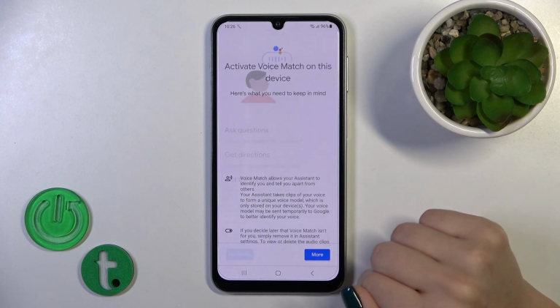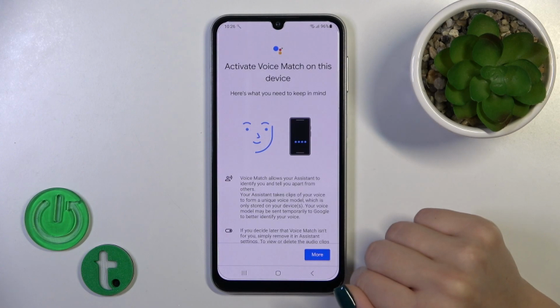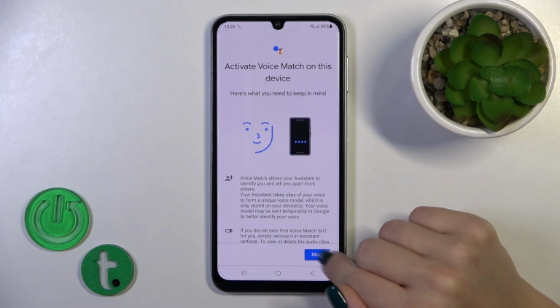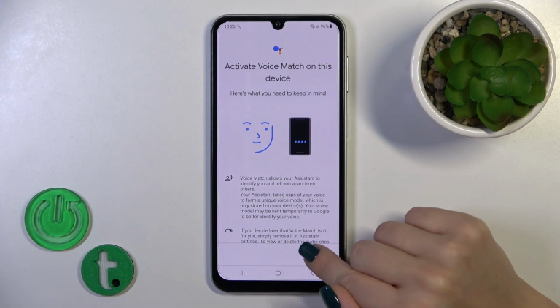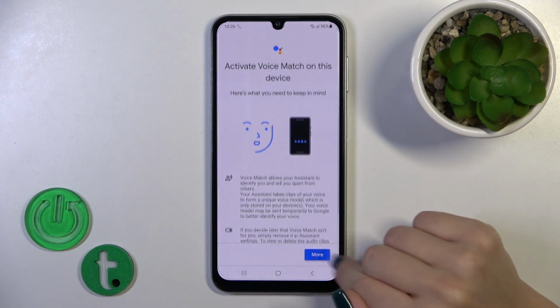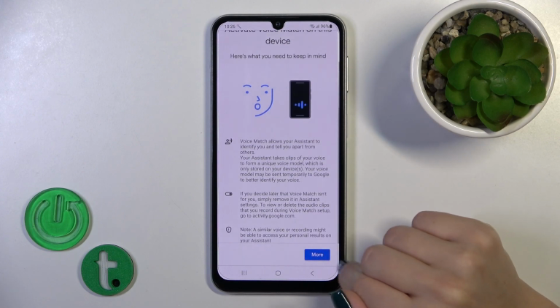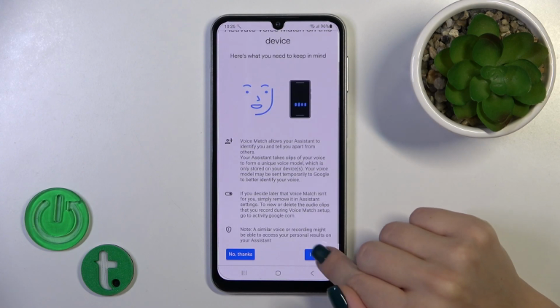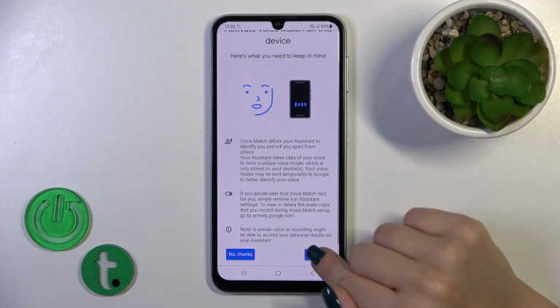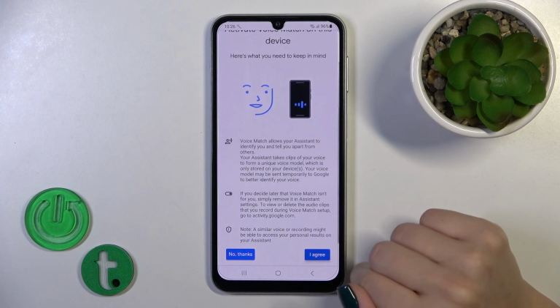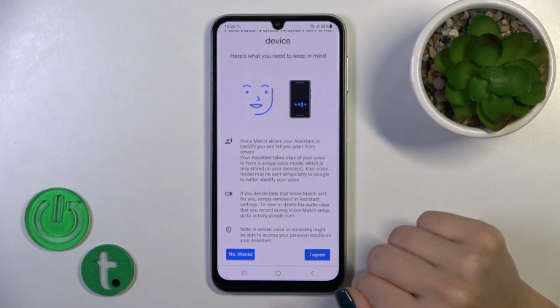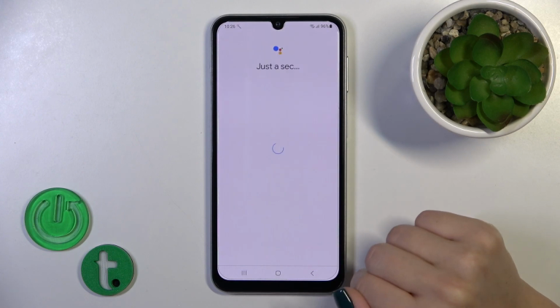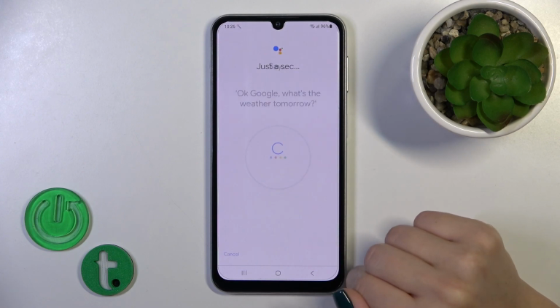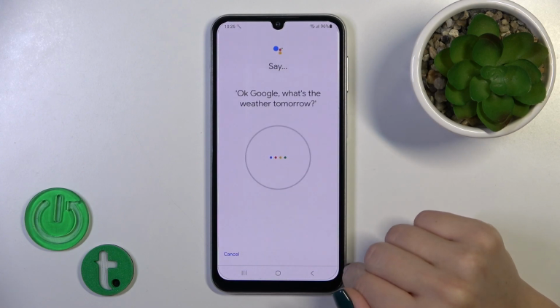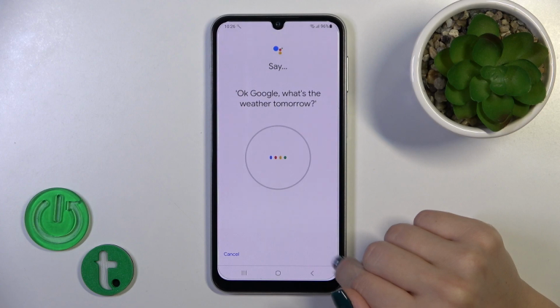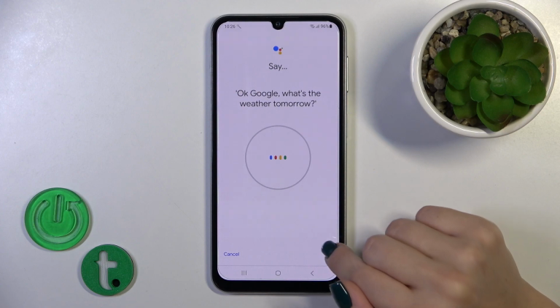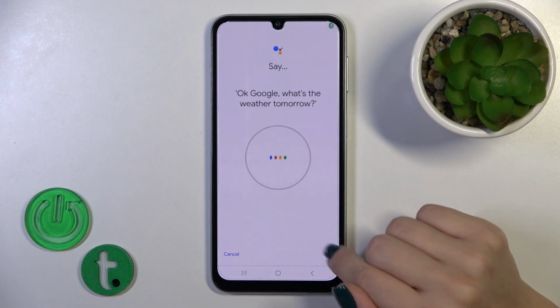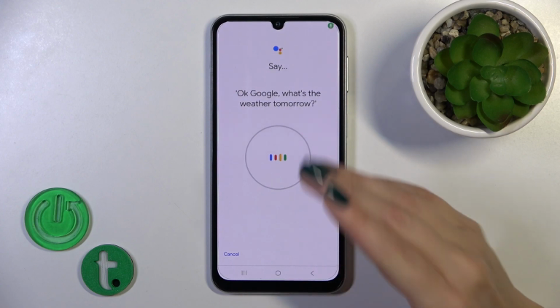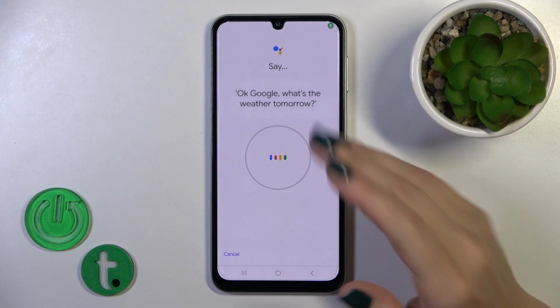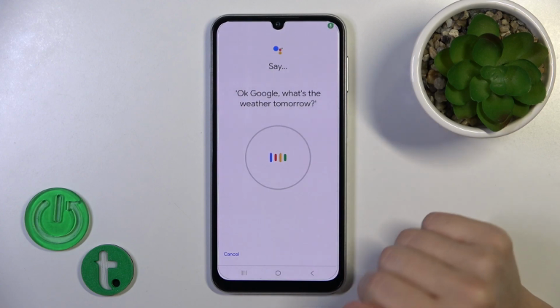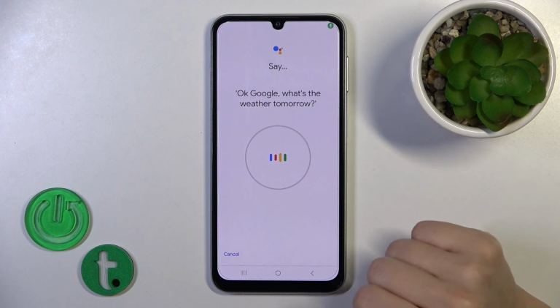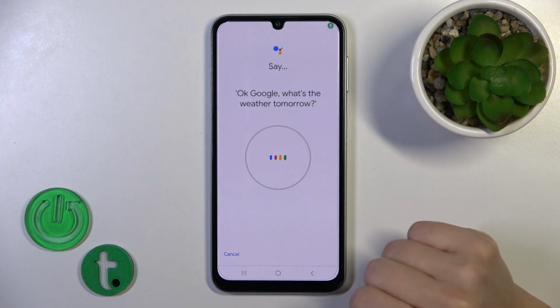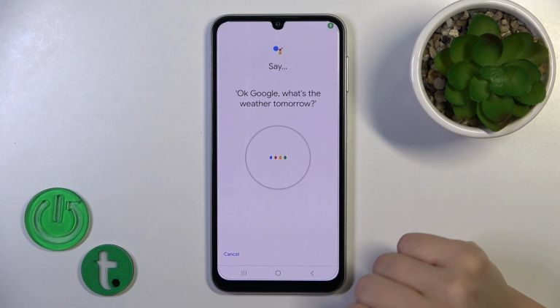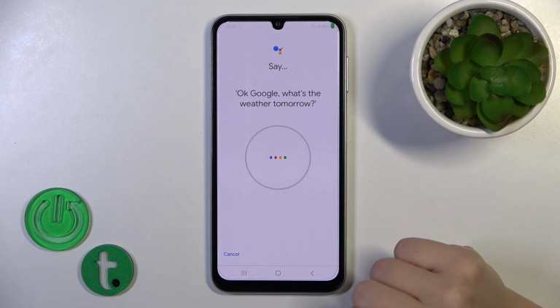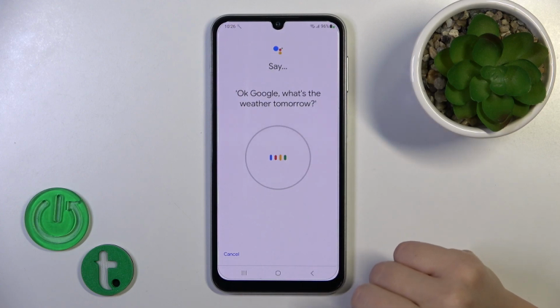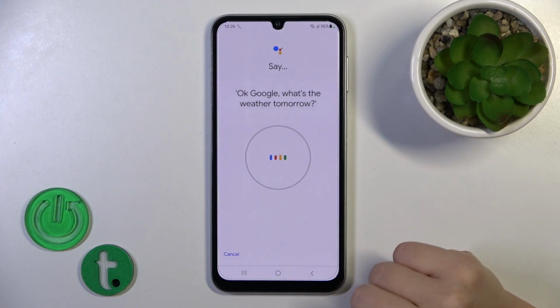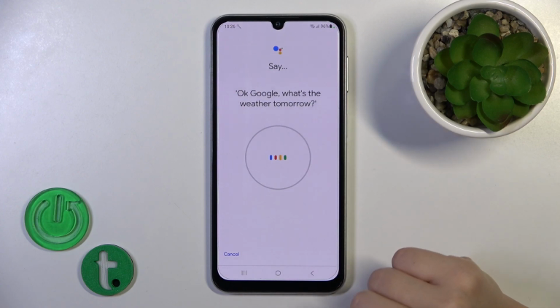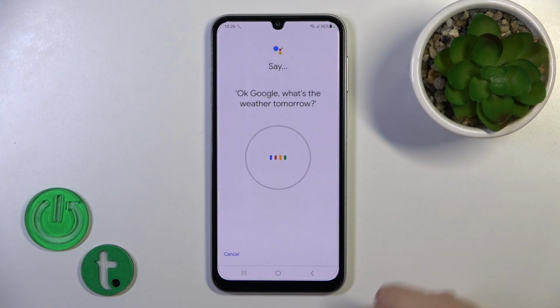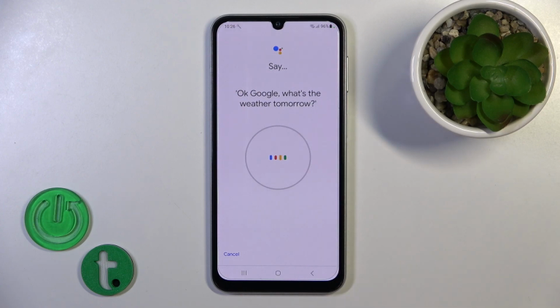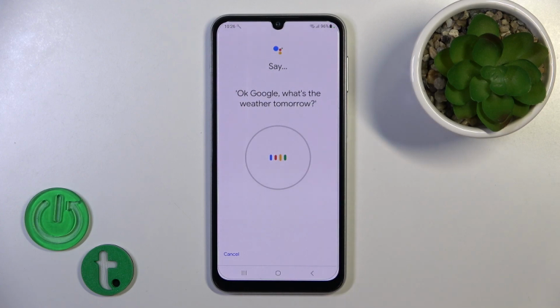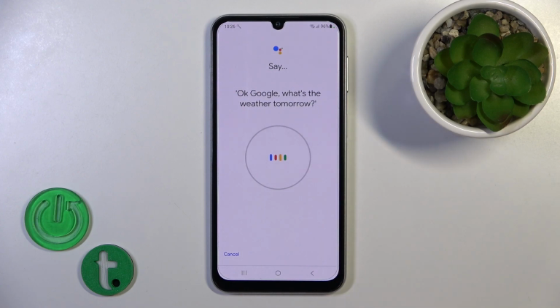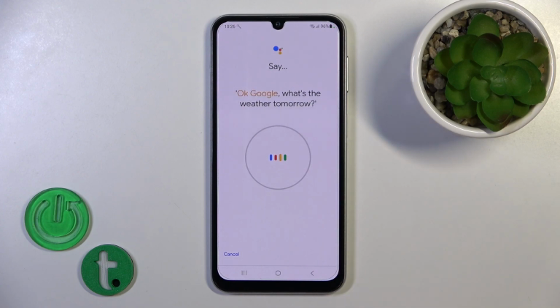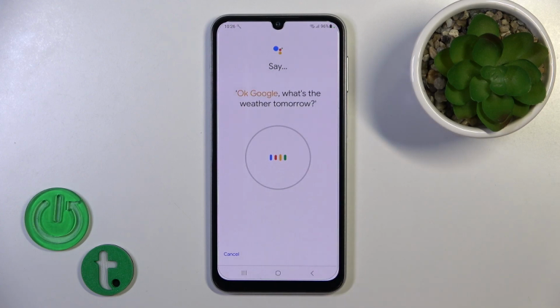Then just tap More, I Agree, More, I Agree, and say: Okay Google, what's the weather tomorrow?